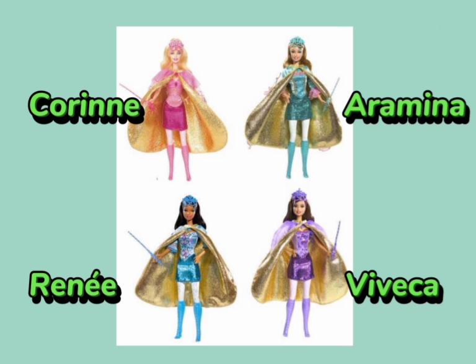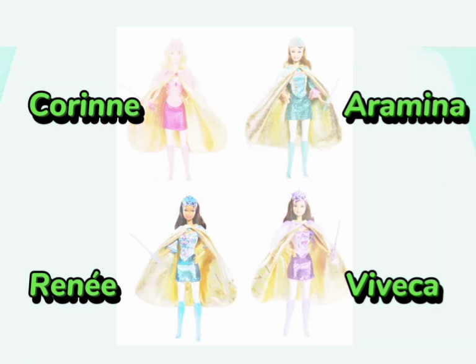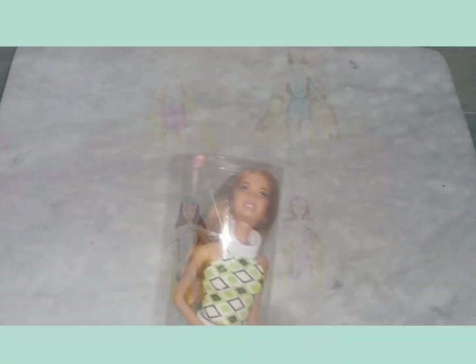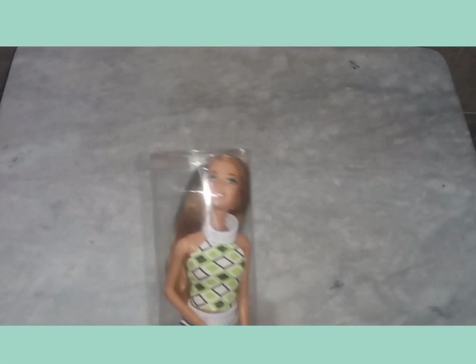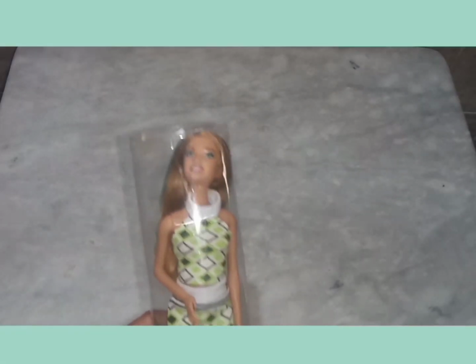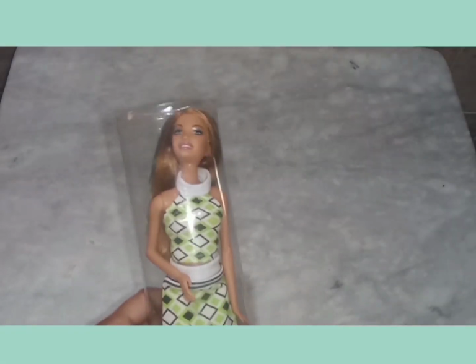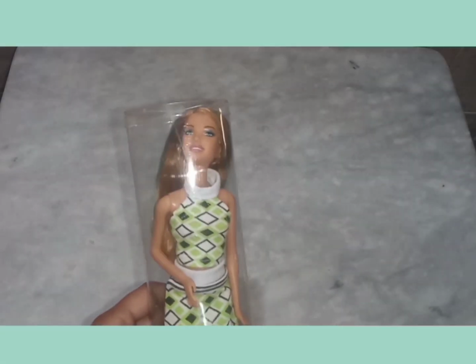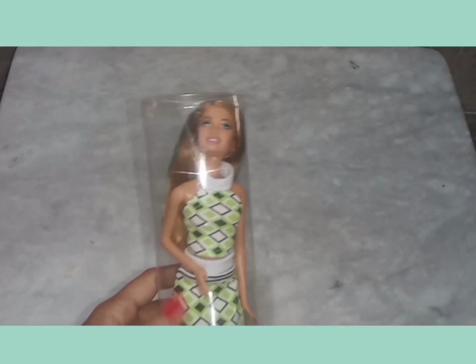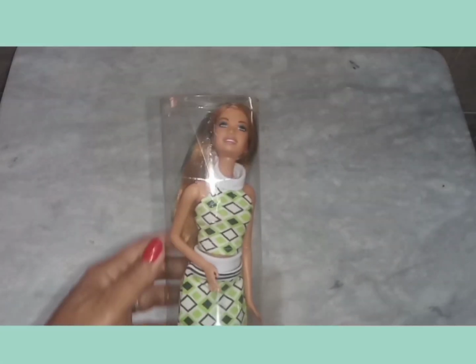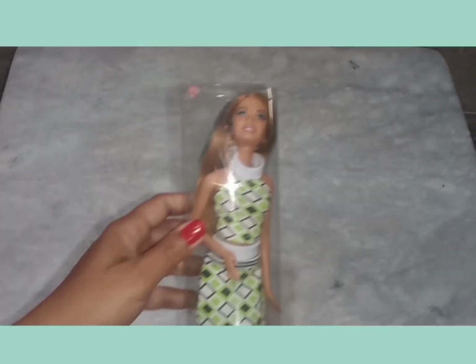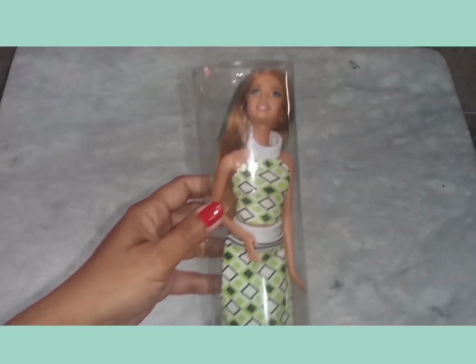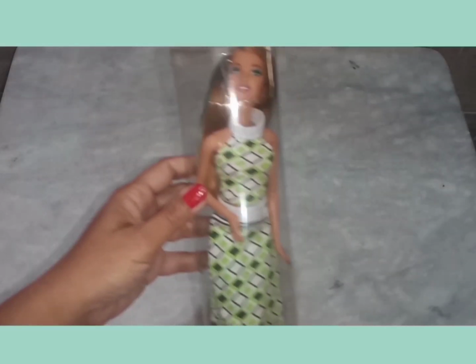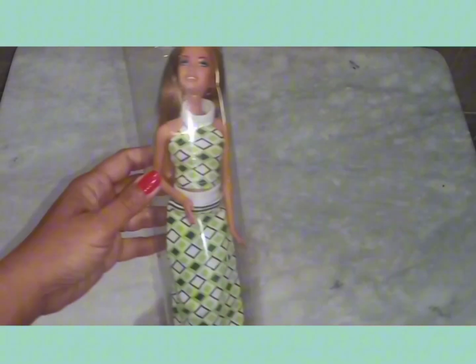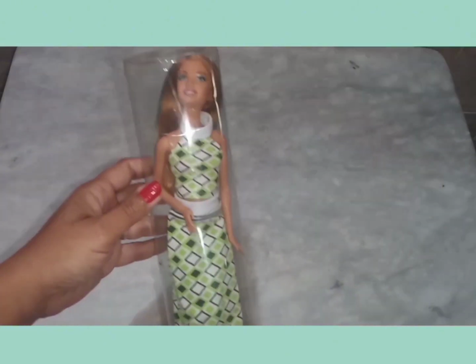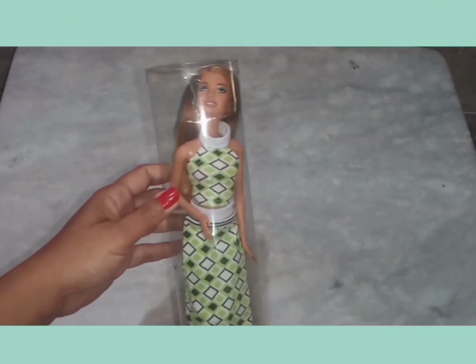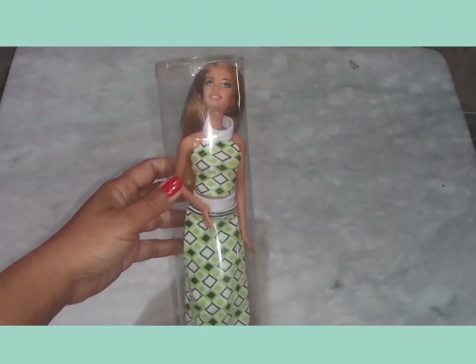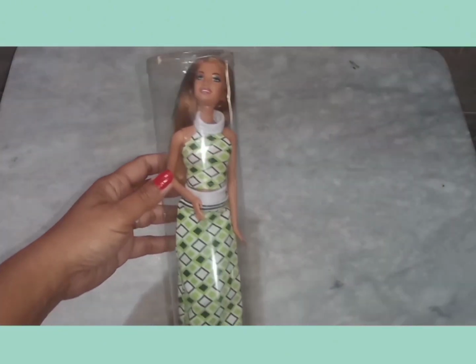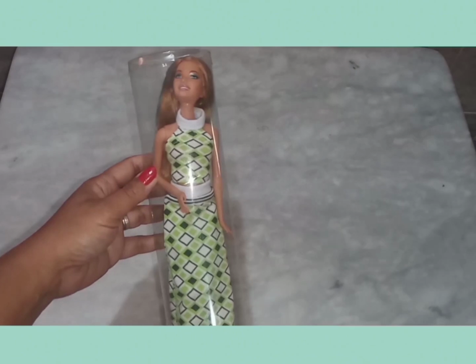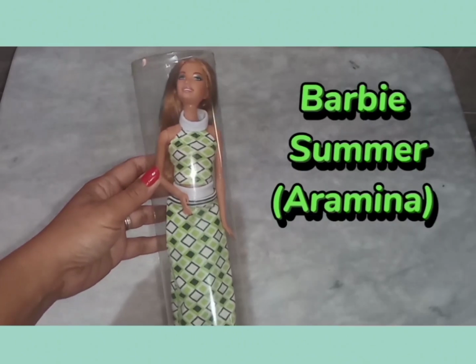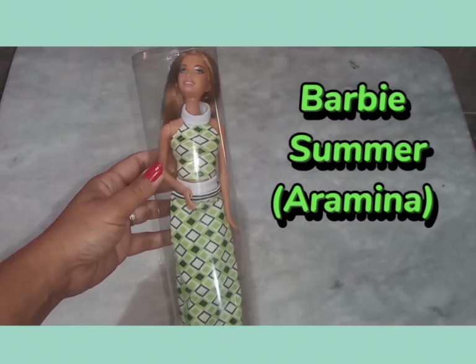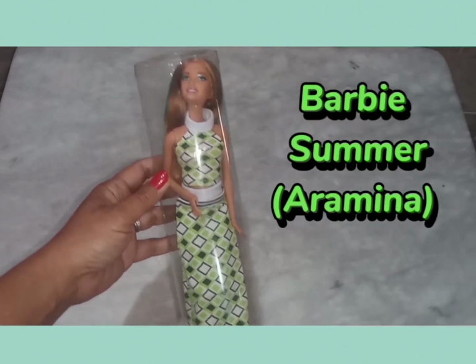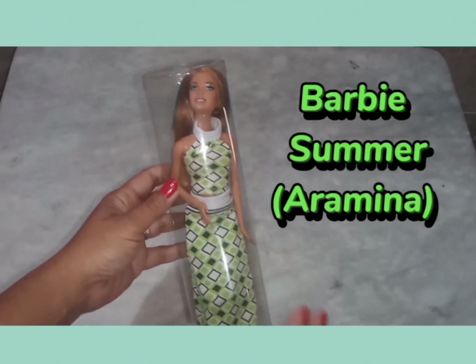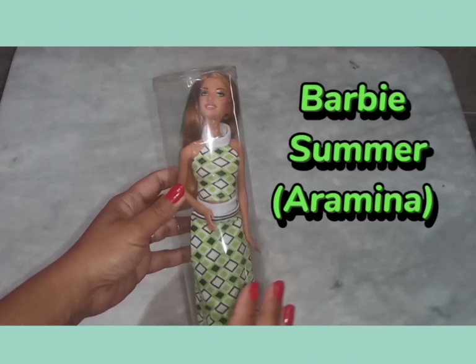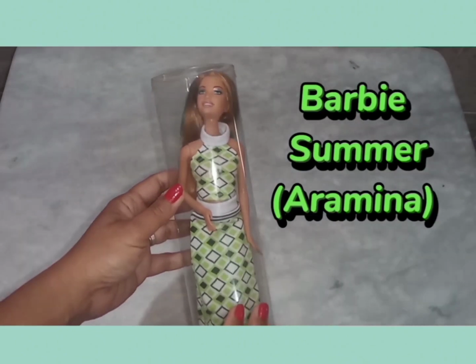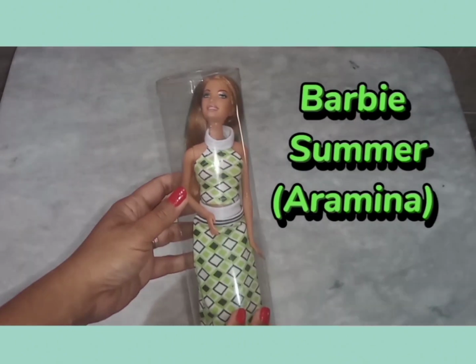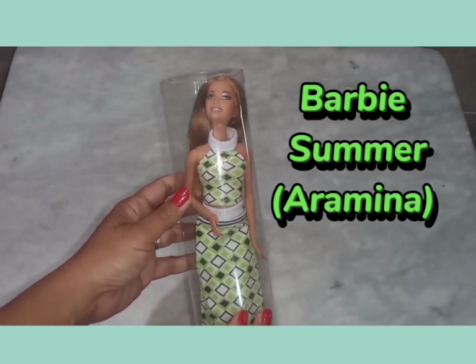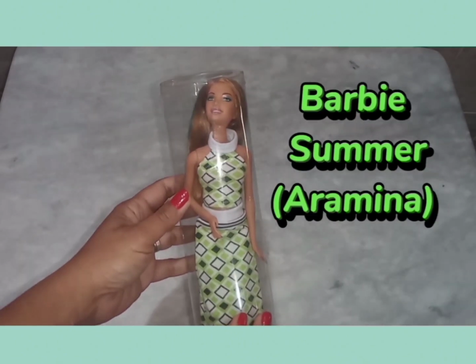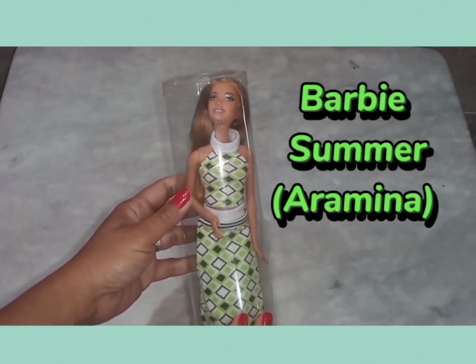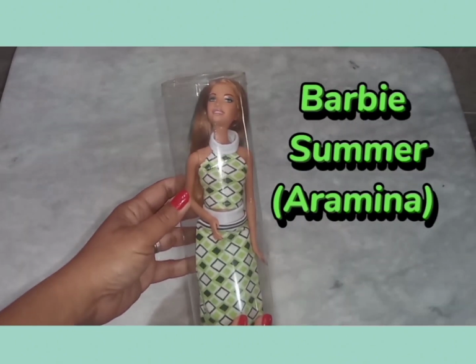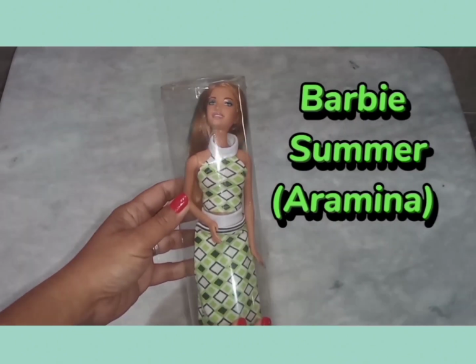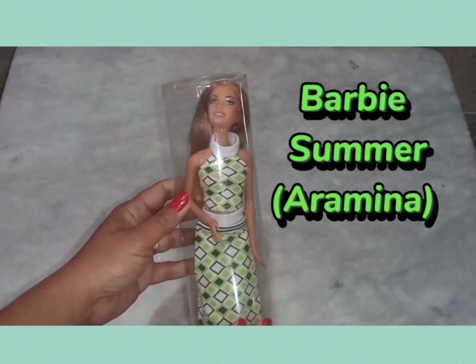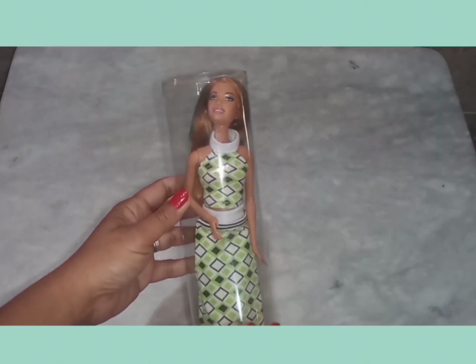Olá pessoal, tudo bom com vocês? Hoje eu trouxe a minha Barbie para trocar a roupinha dela.